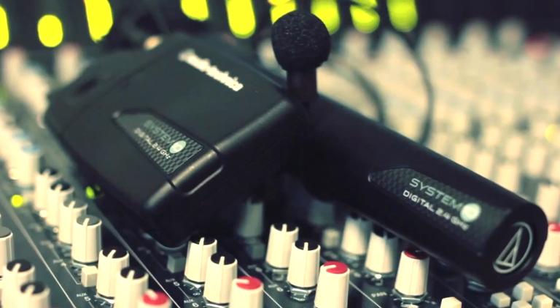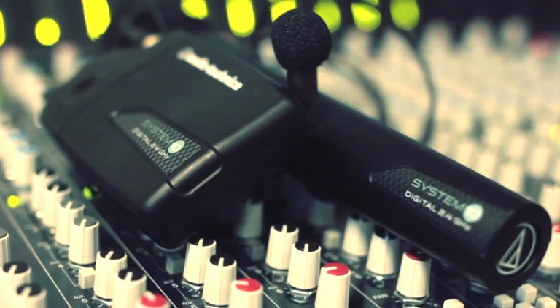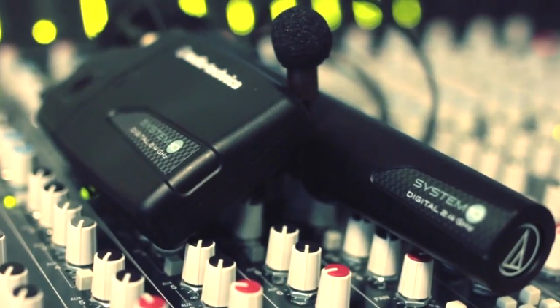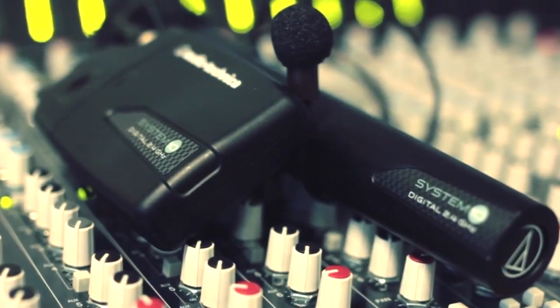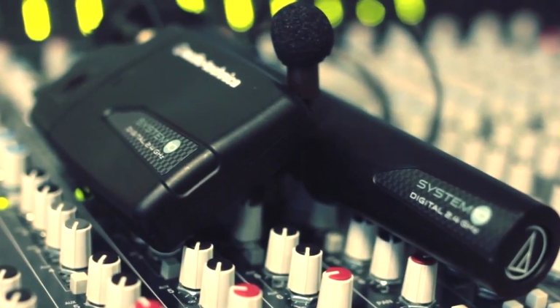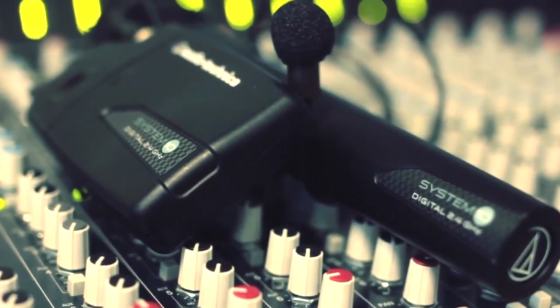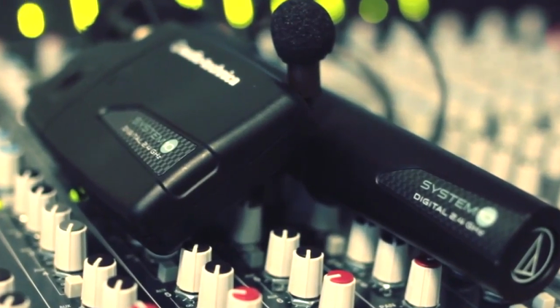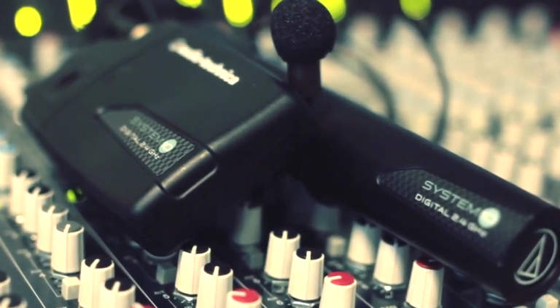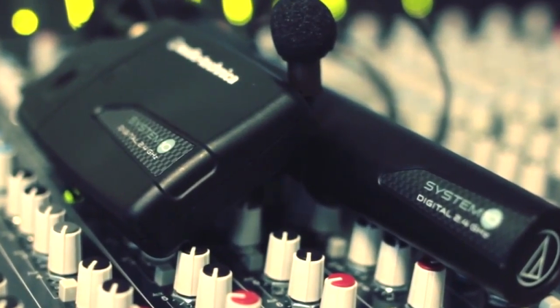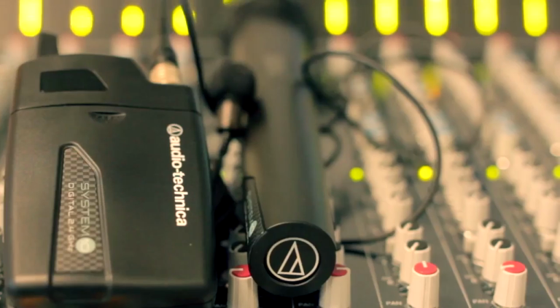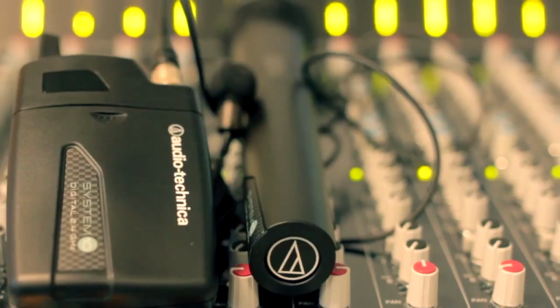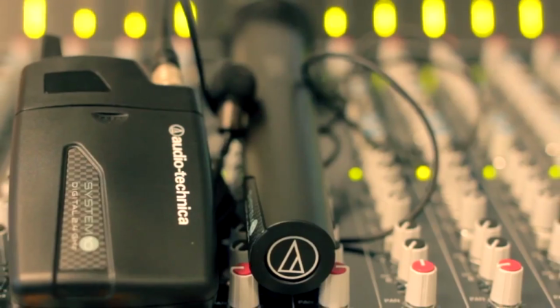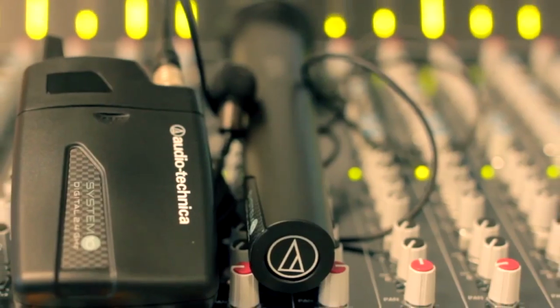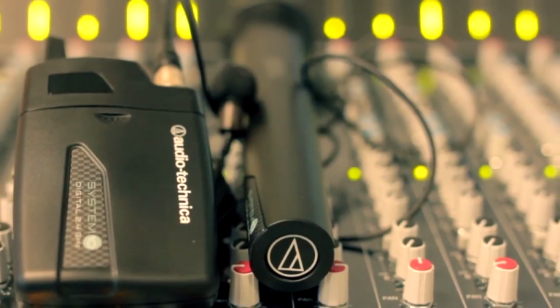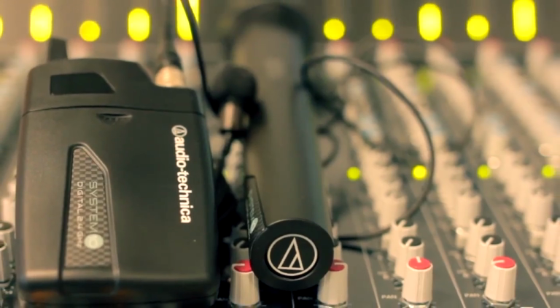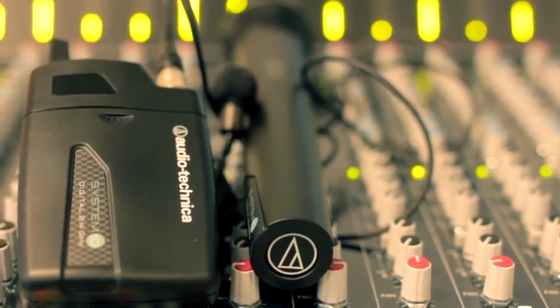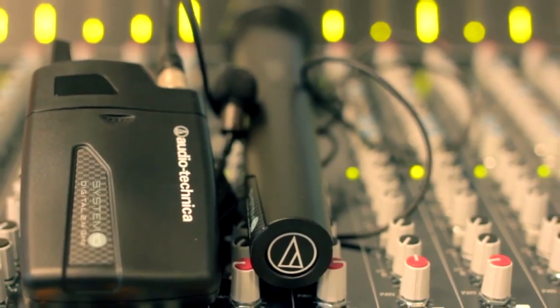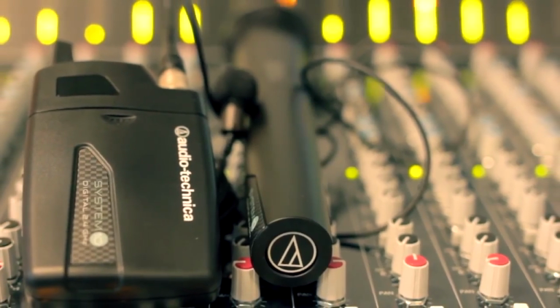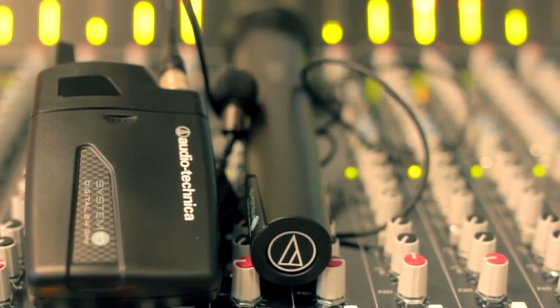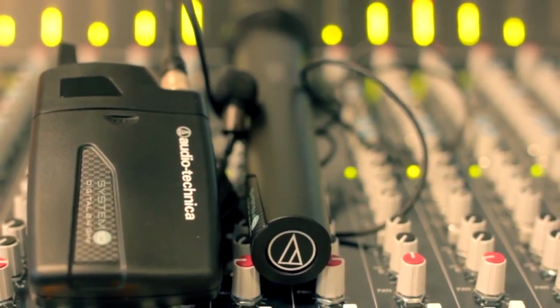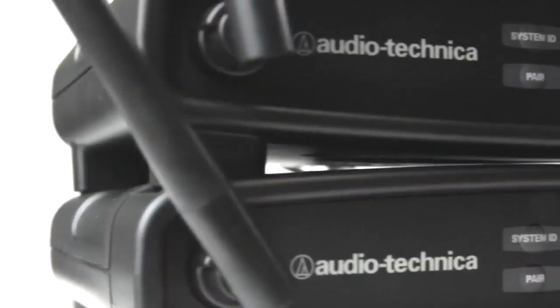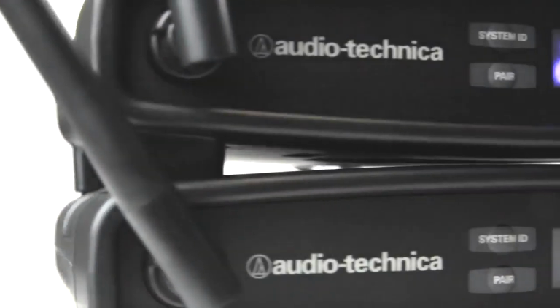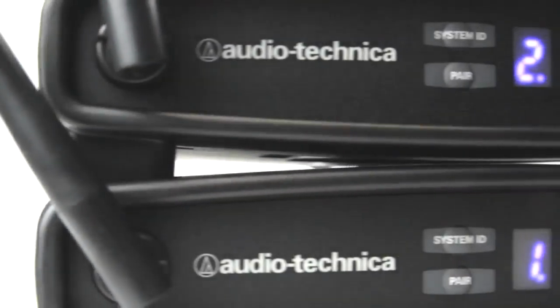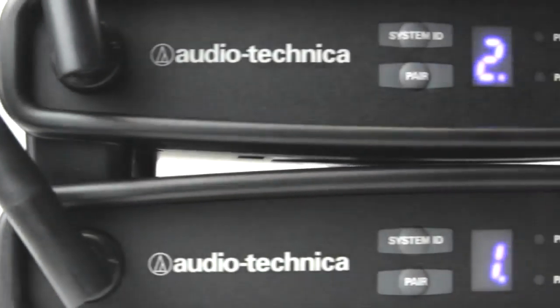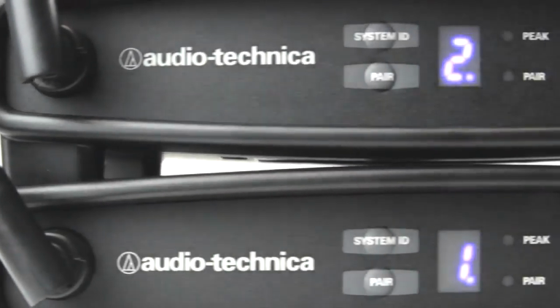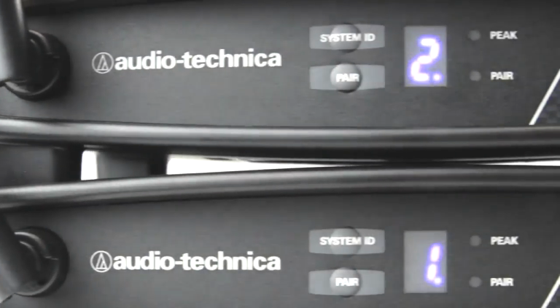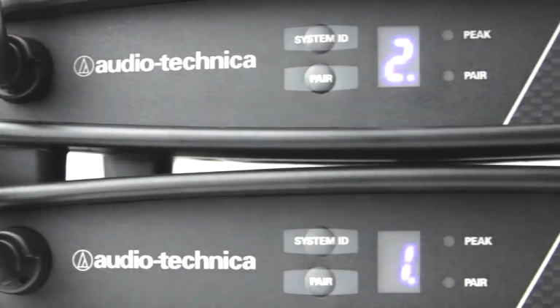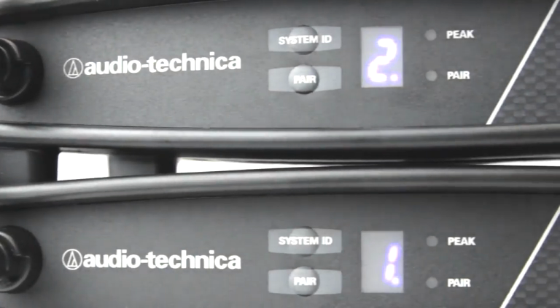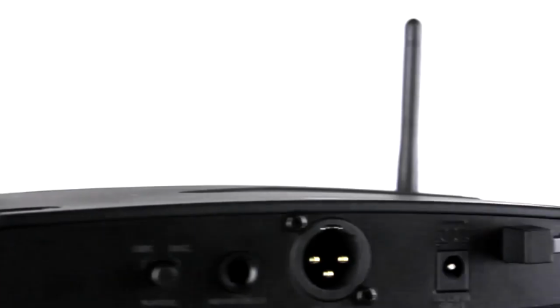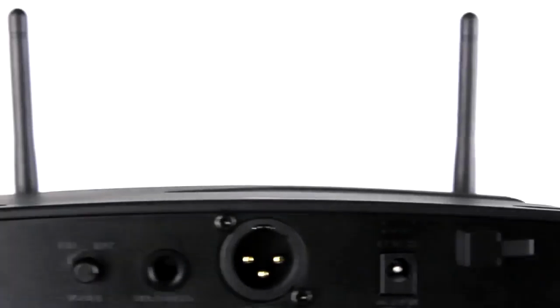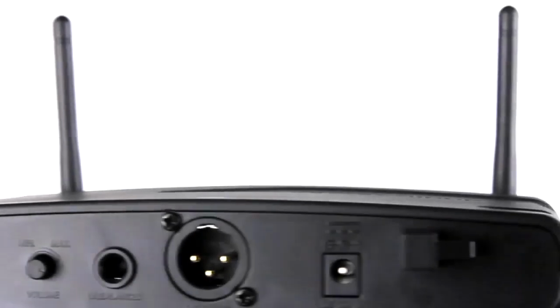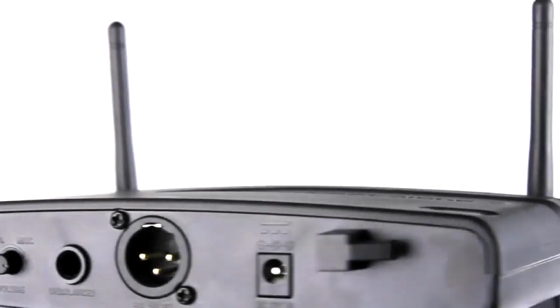Hello folks, welcome back to our channel. Today, let's talk about wireless microphones.